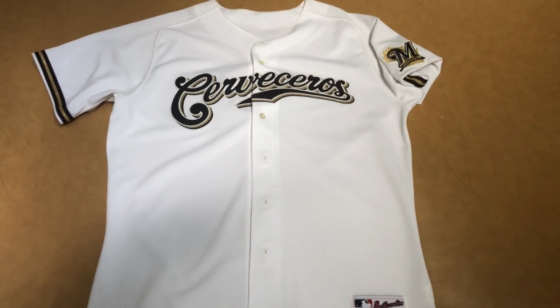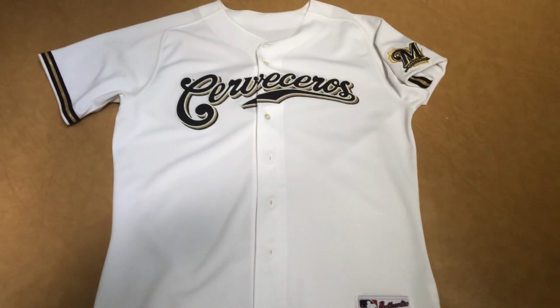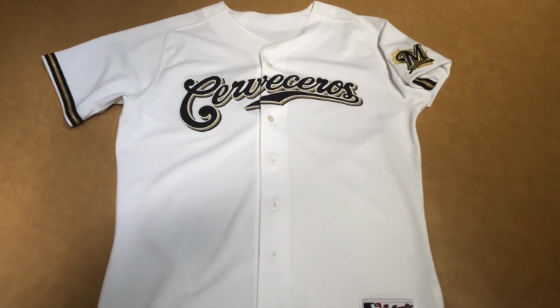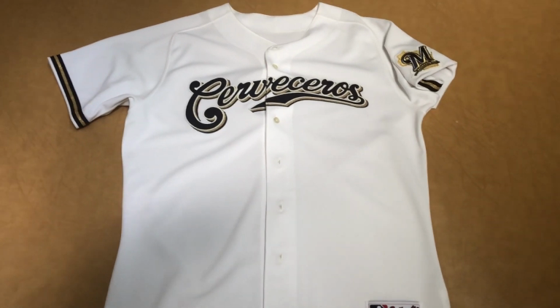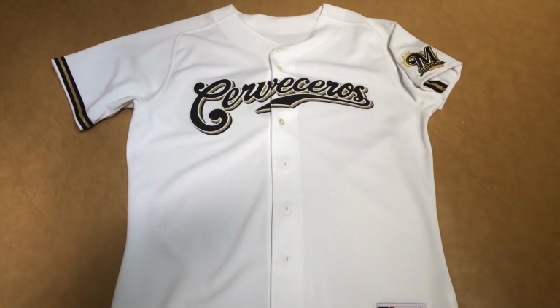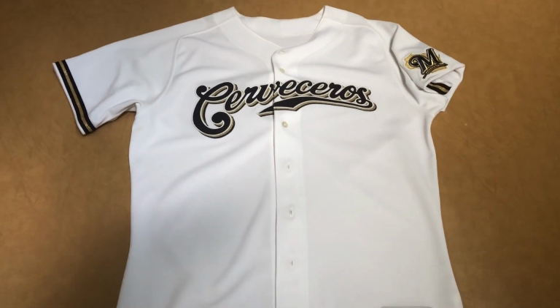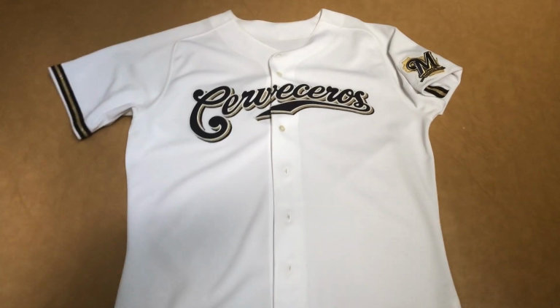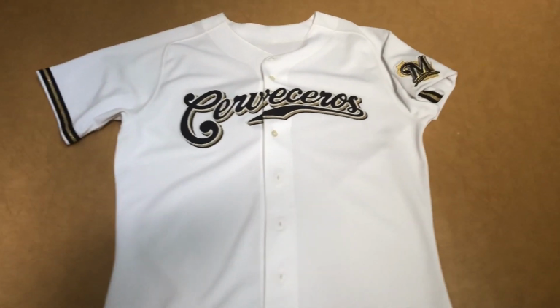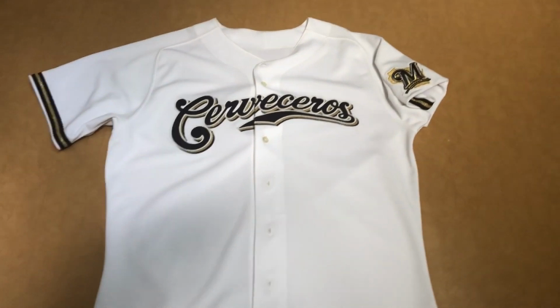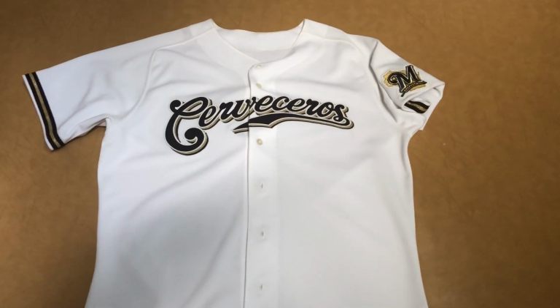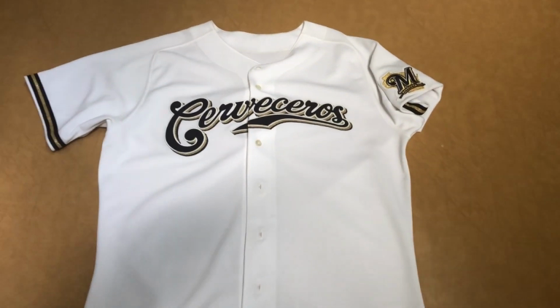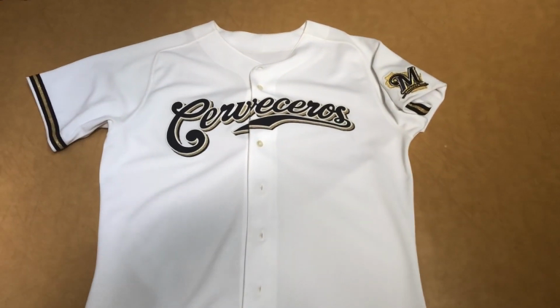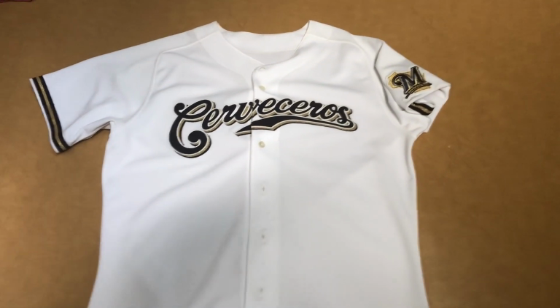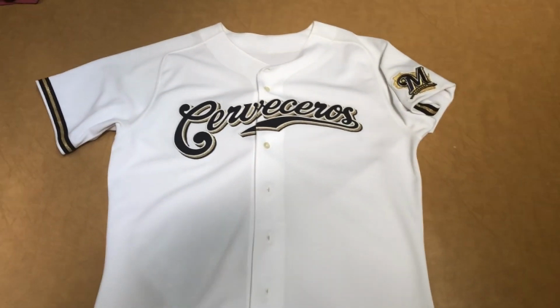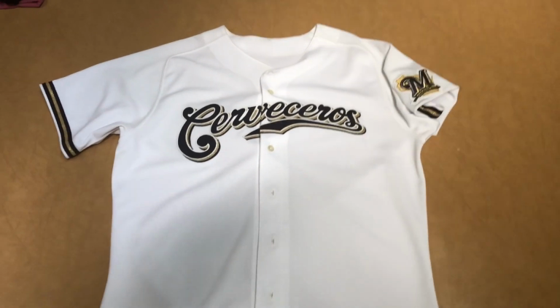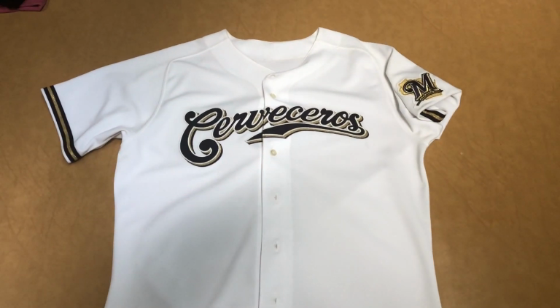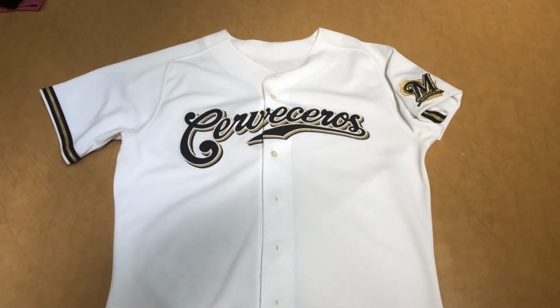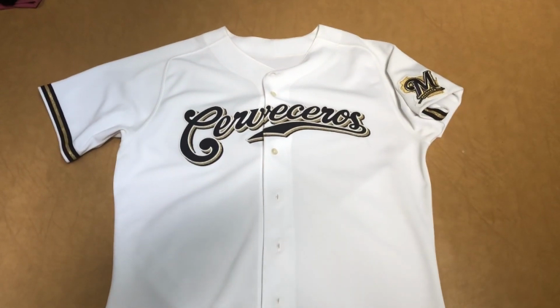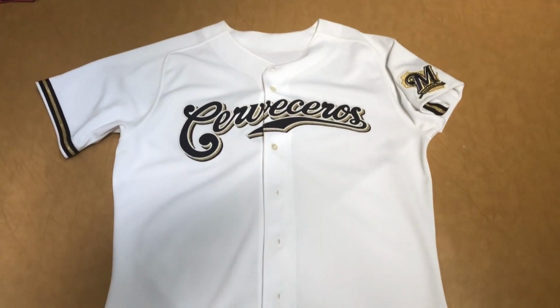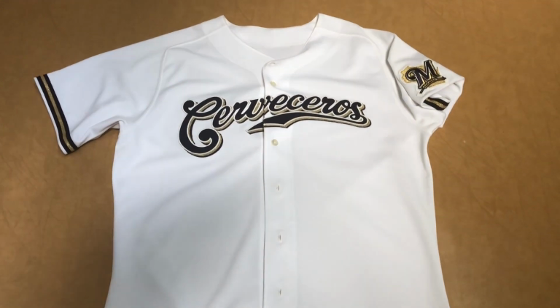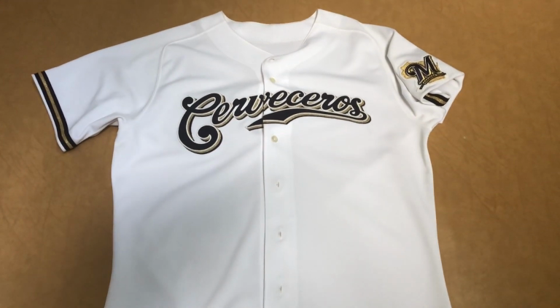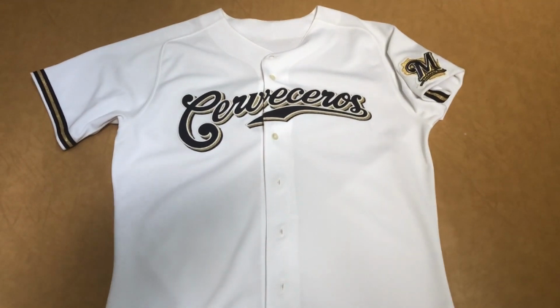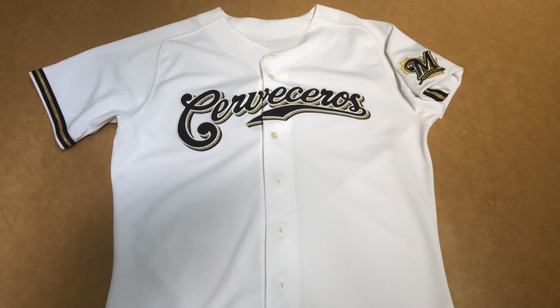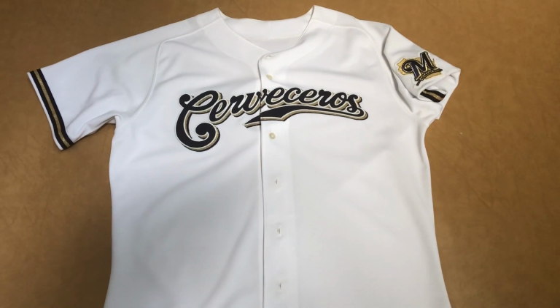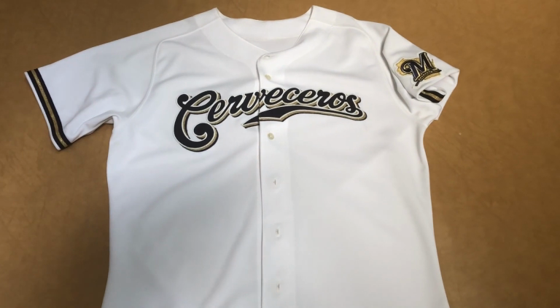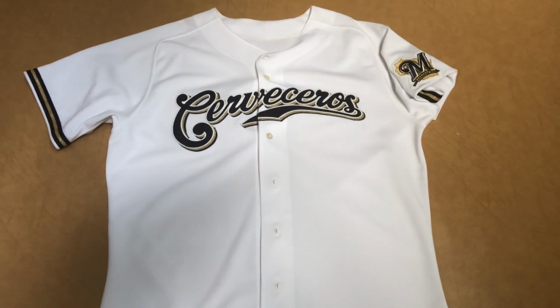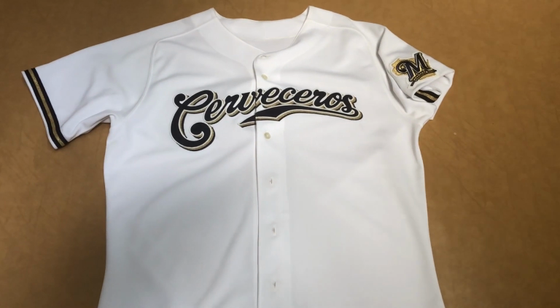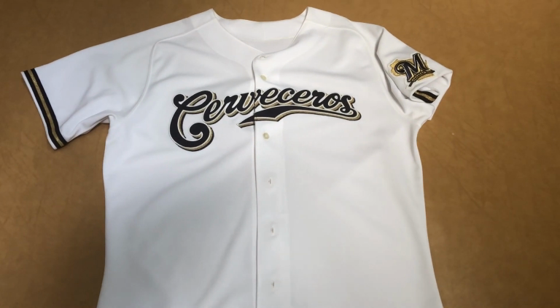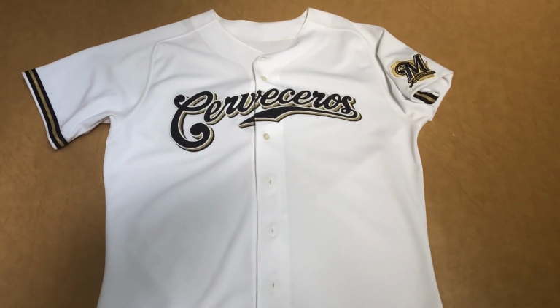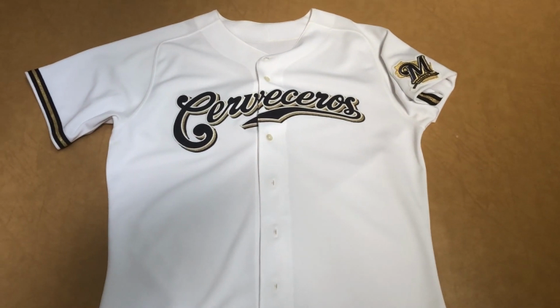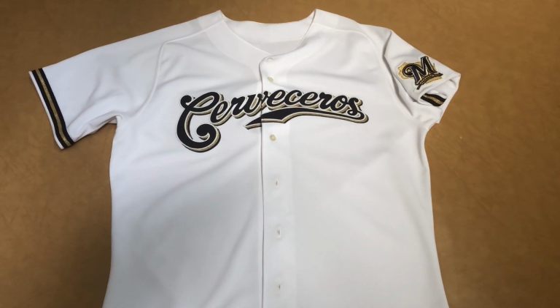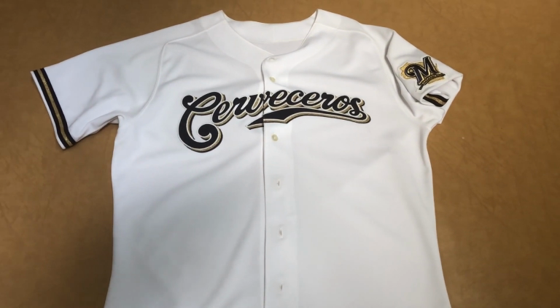What is up, YouTube? It is Toronto Raptors 77 here once again, and we got another jersey review.